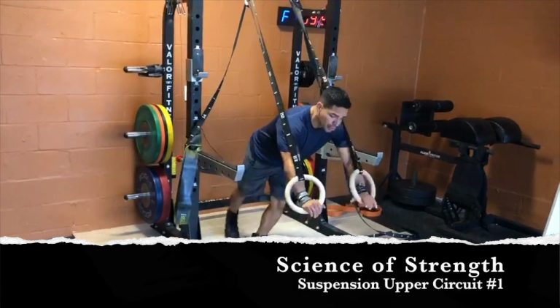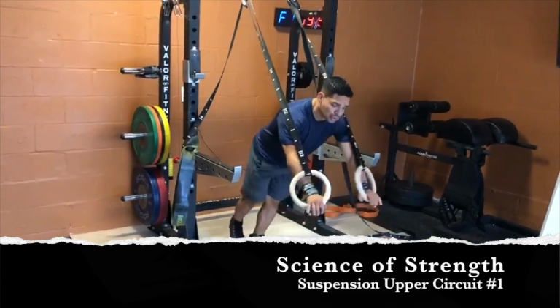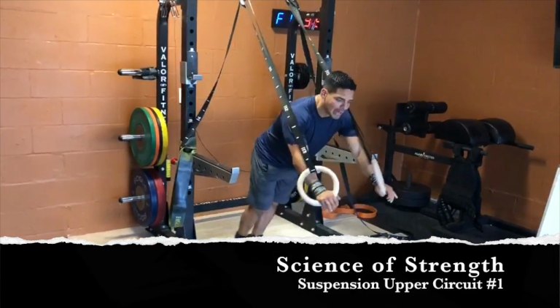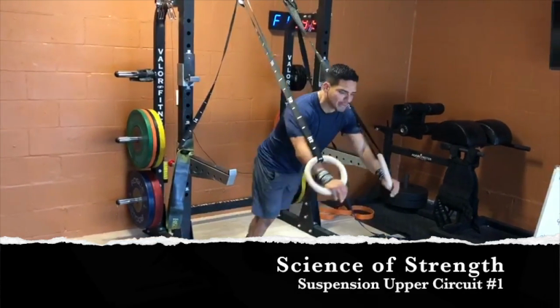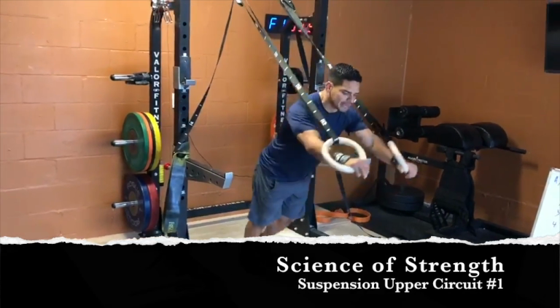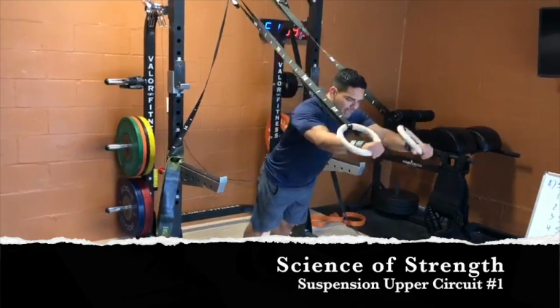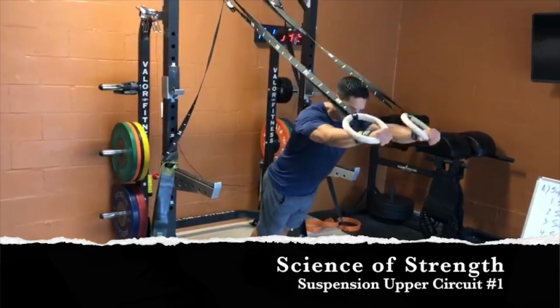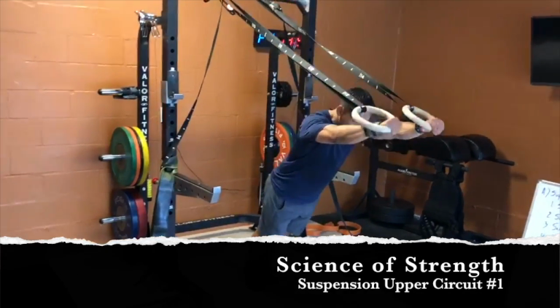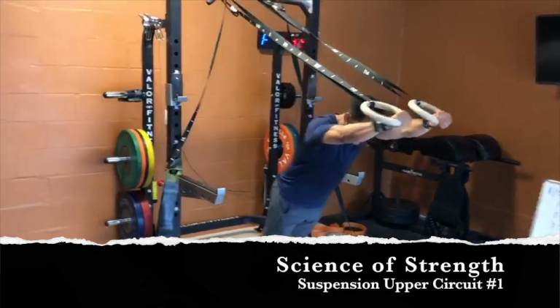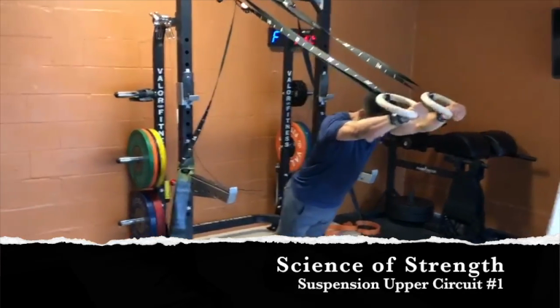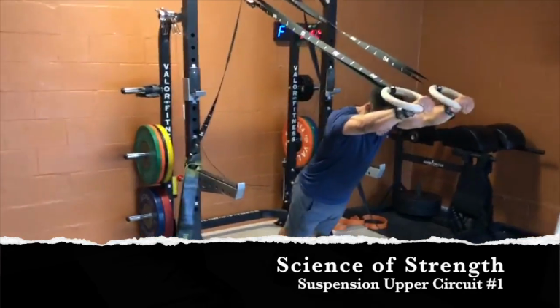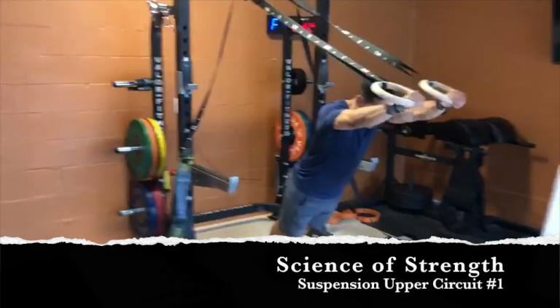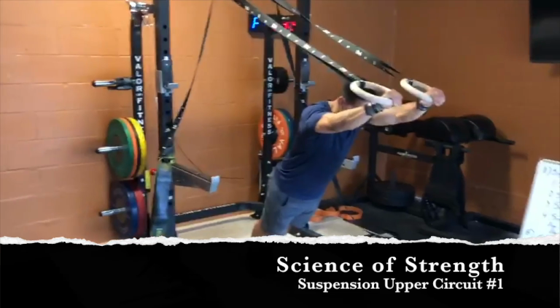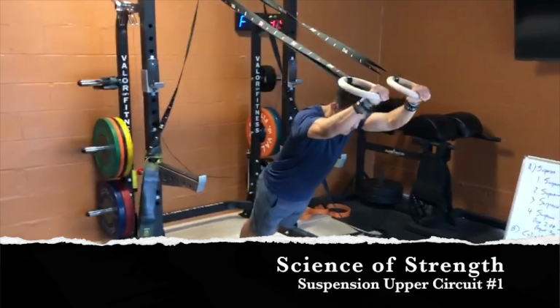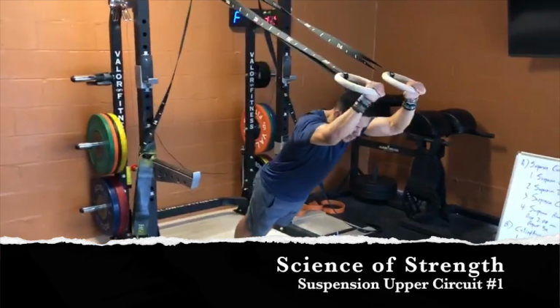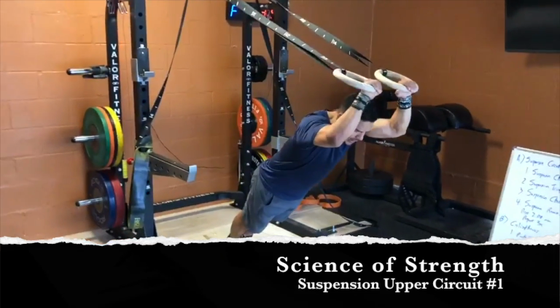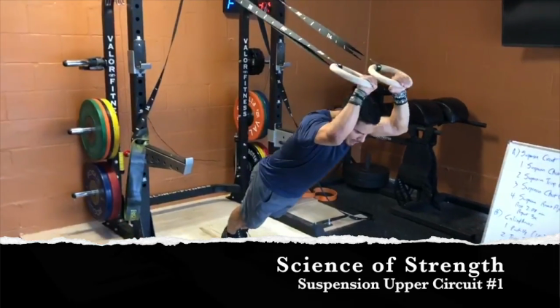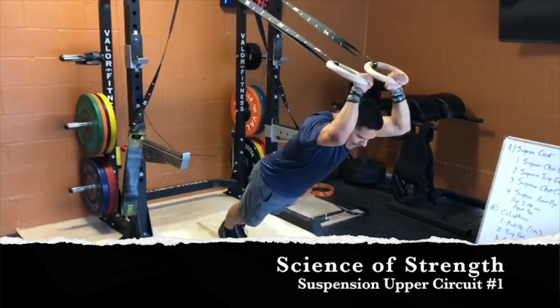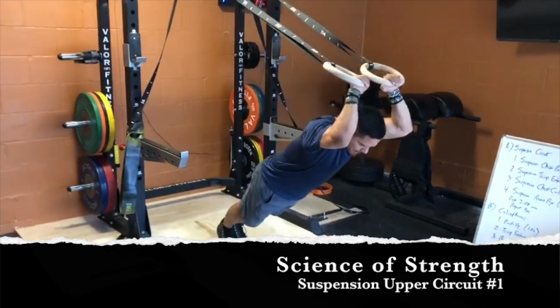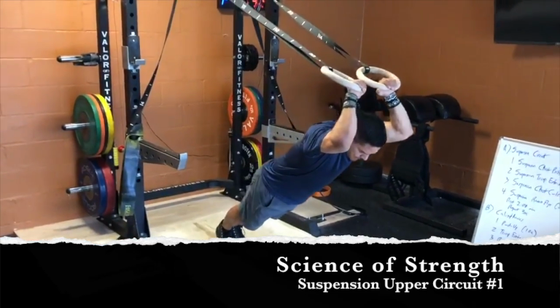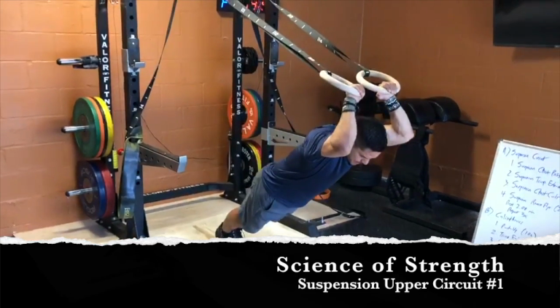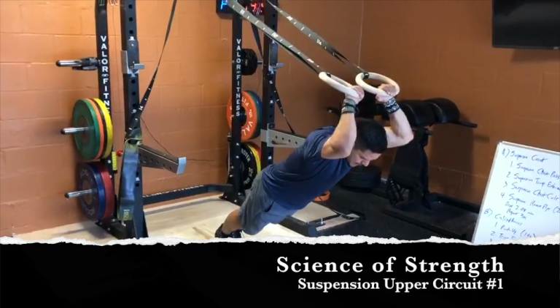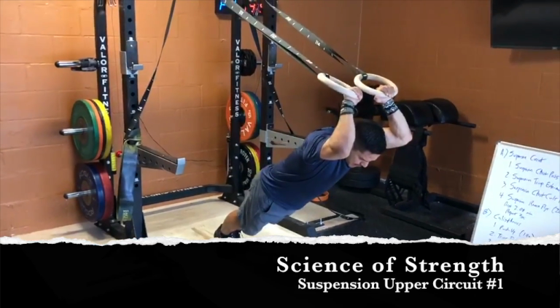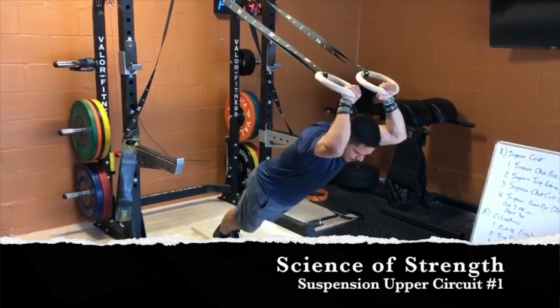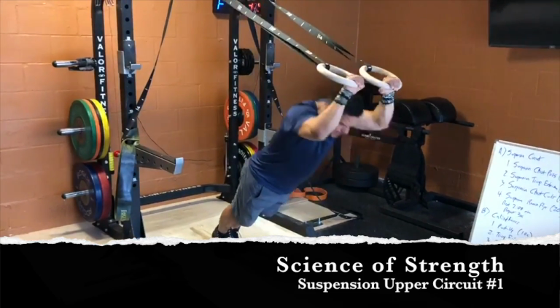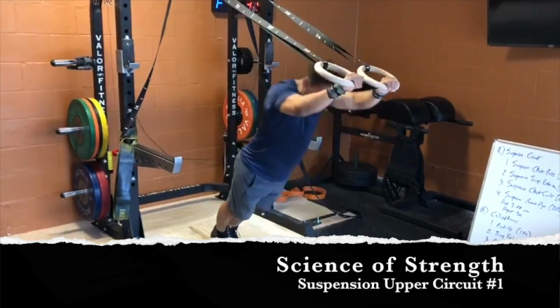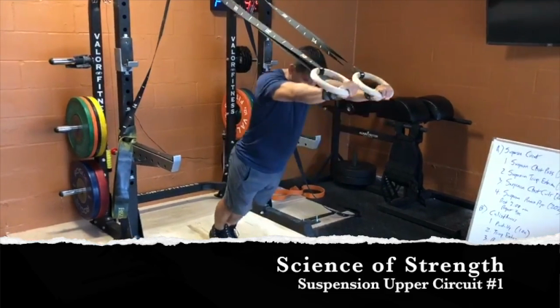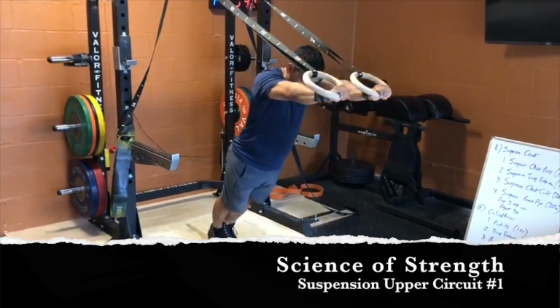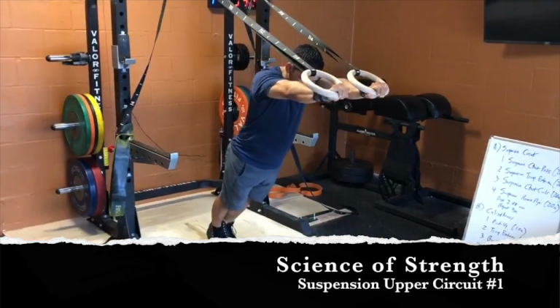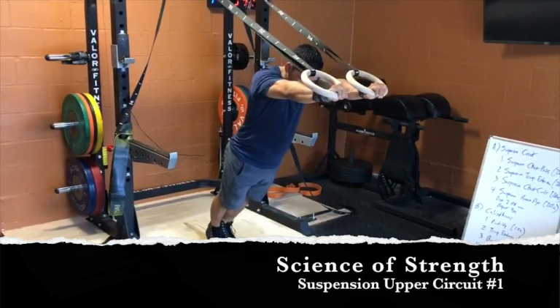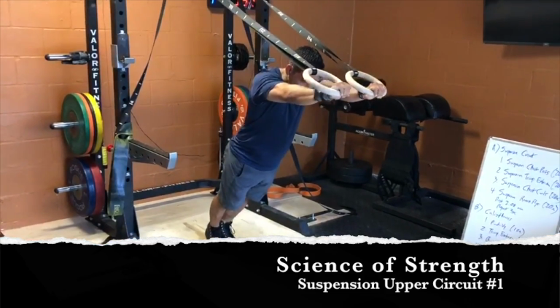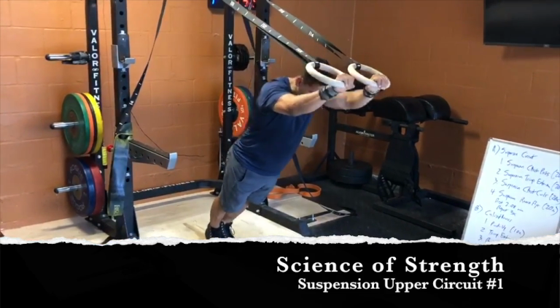You're going to do a tricep extension. Hands overhead, you're going to come down. Tricep extension.